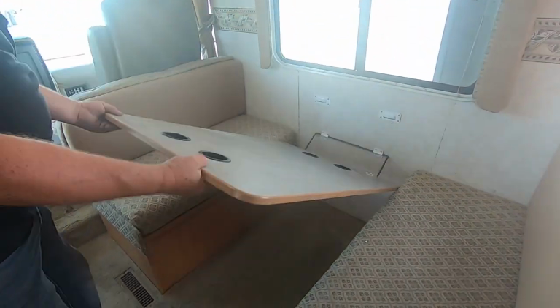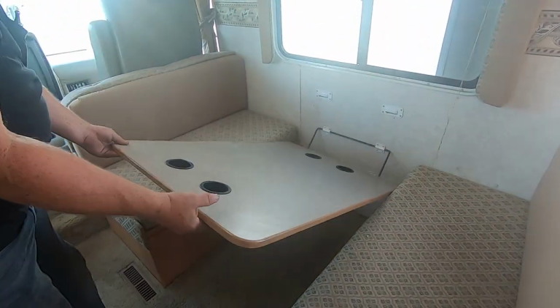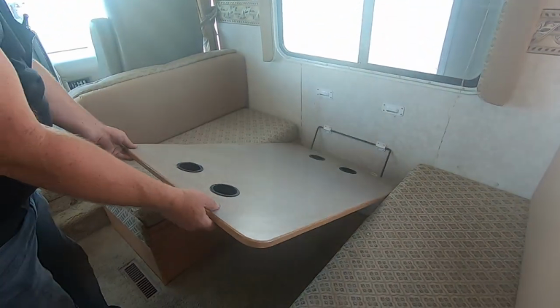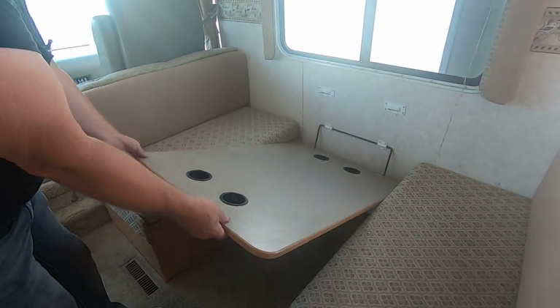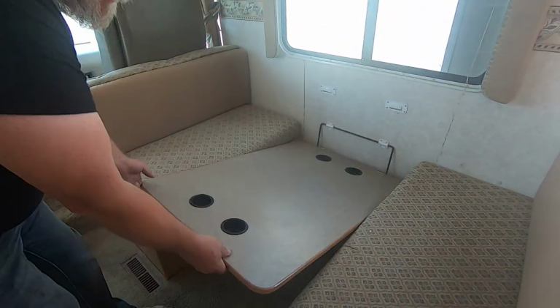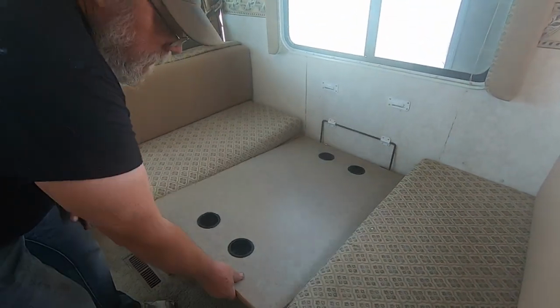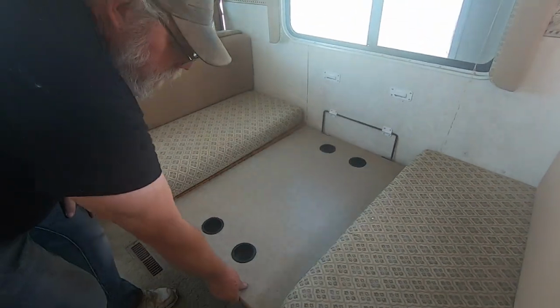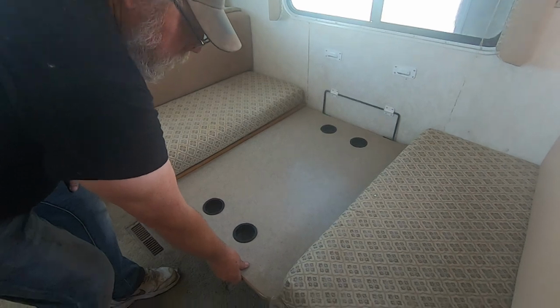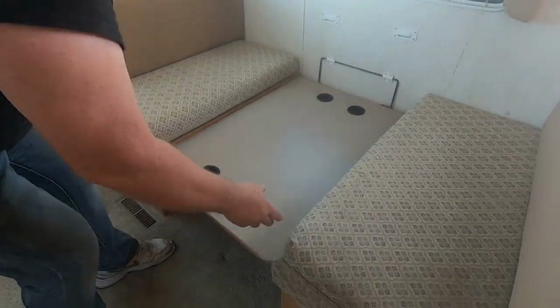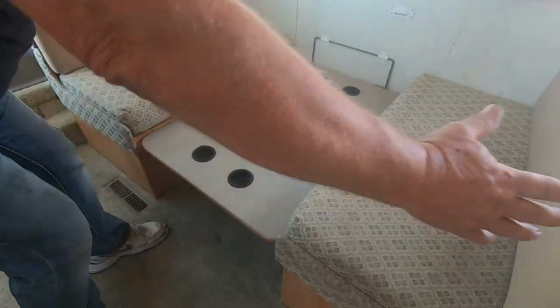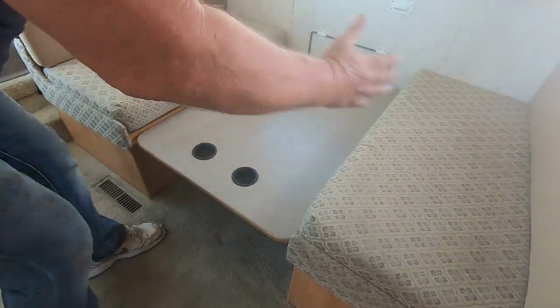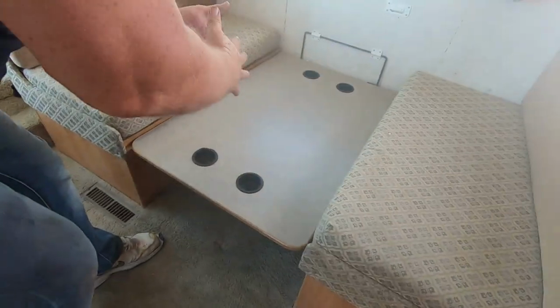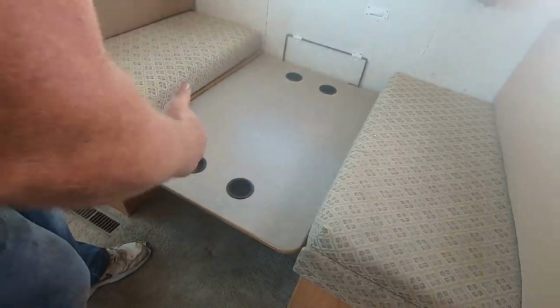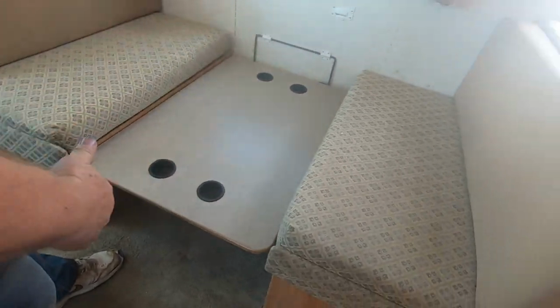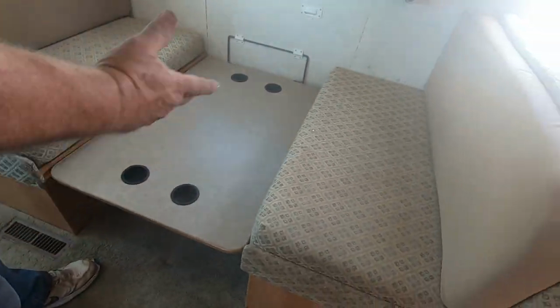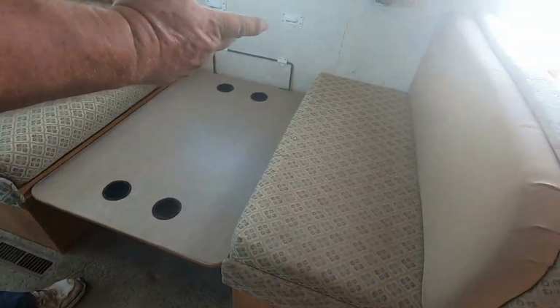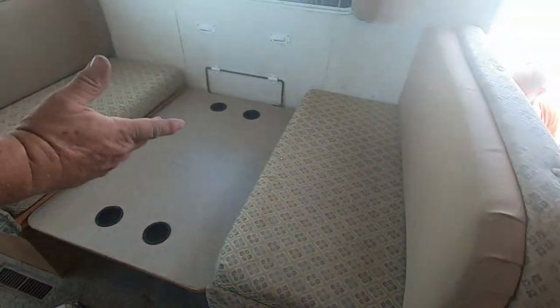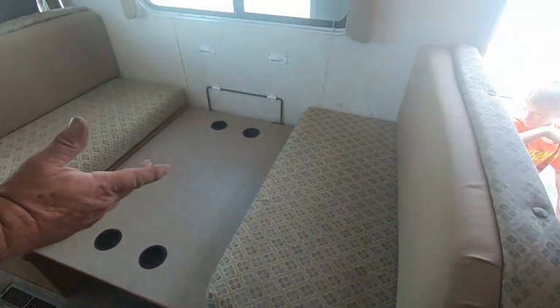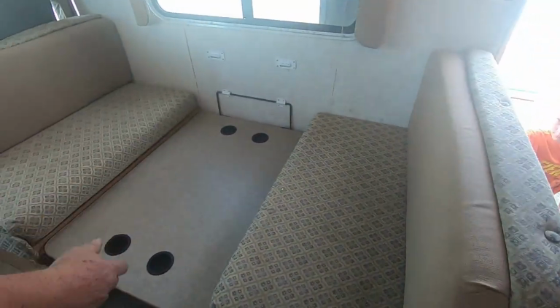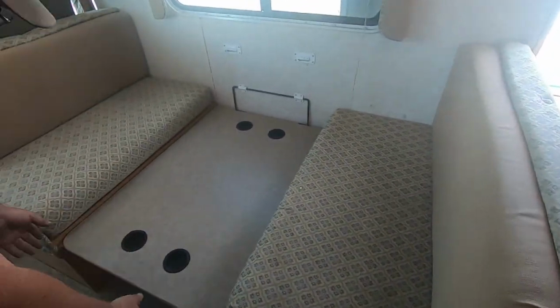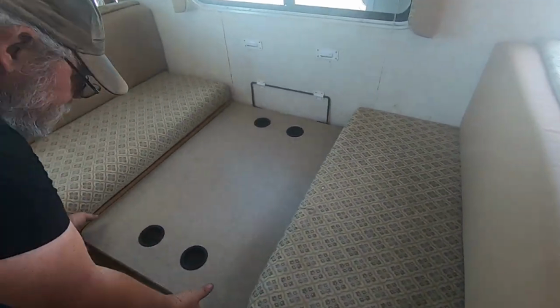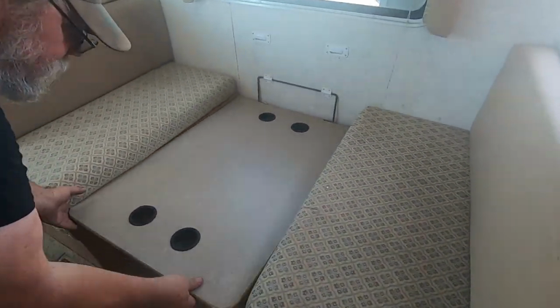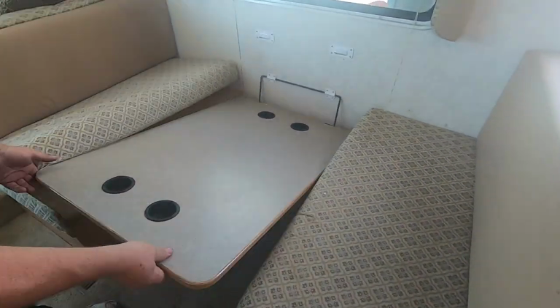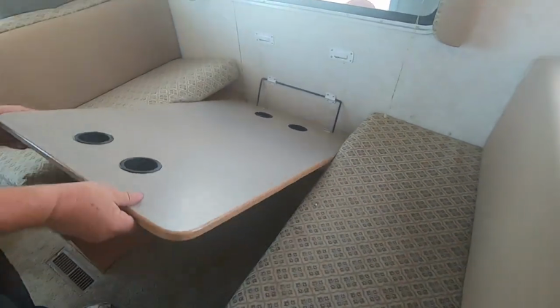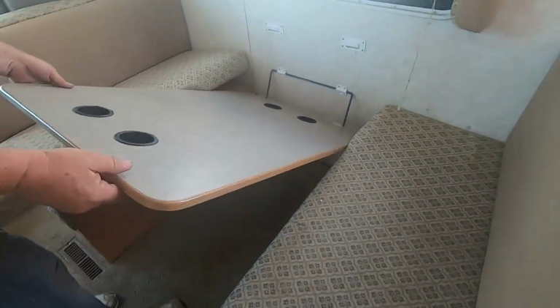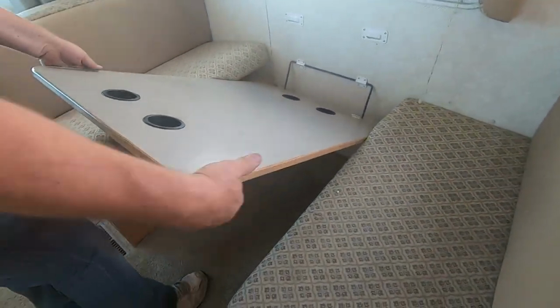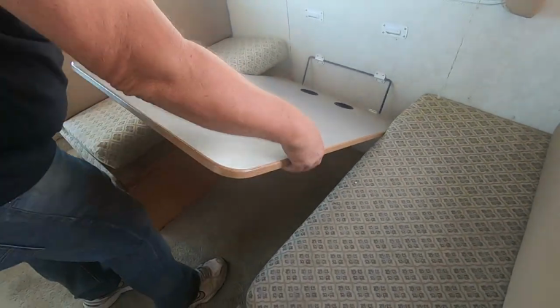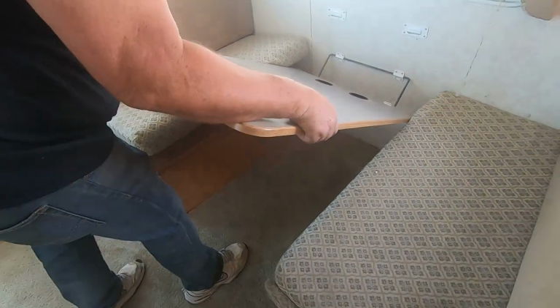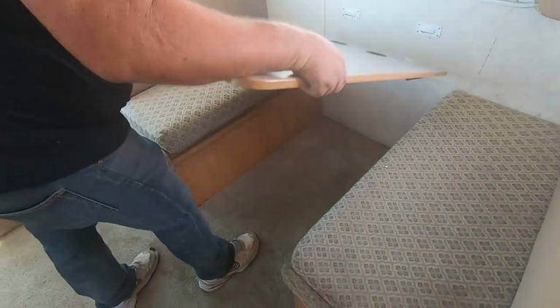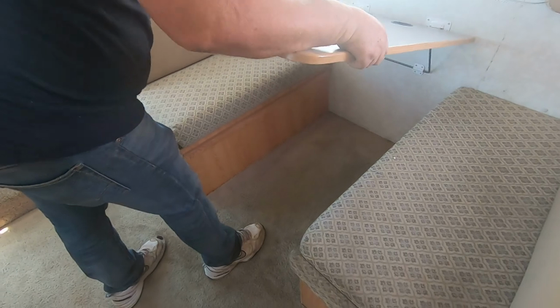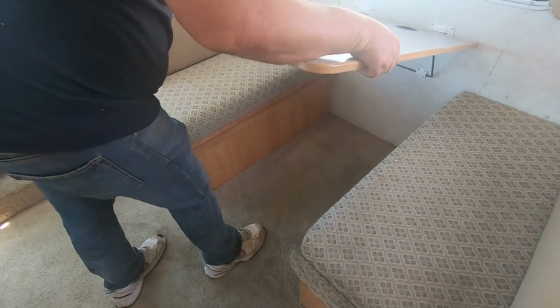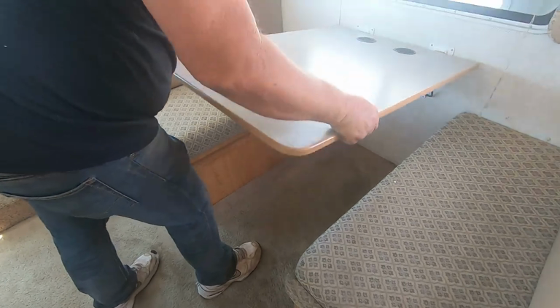For the bed: raise this up, hold your handle, and it comes down and lays on the runners. Put the cushions across there and you're ready to go. Pretty simple.